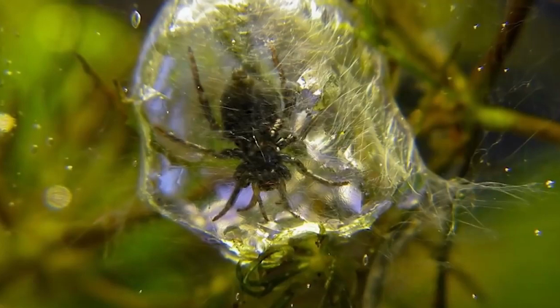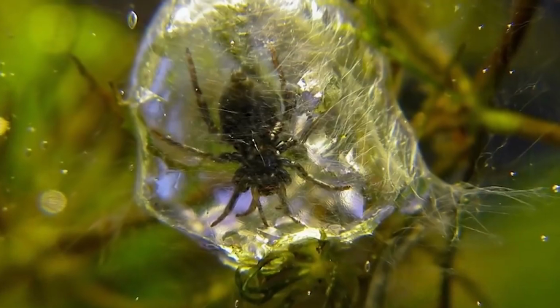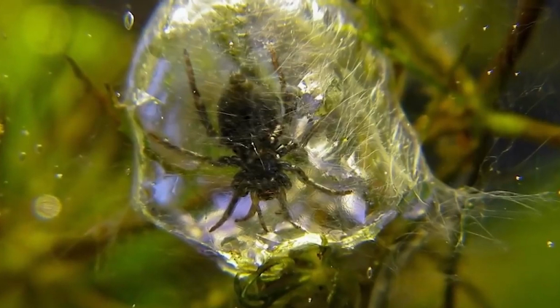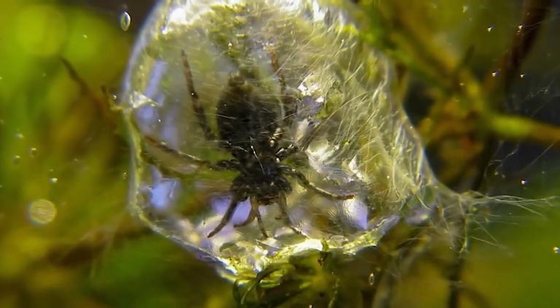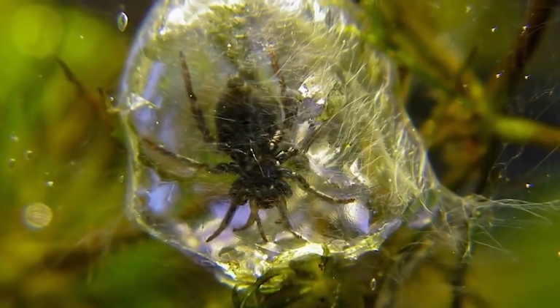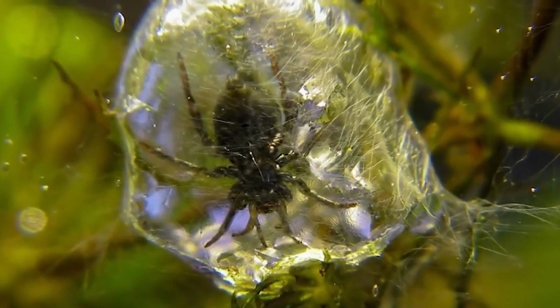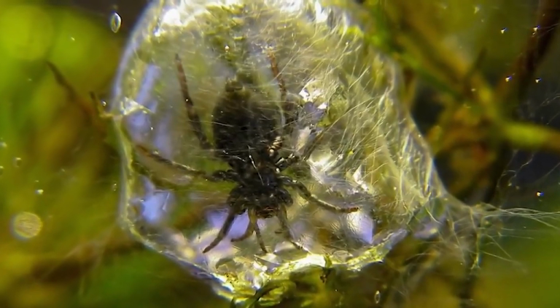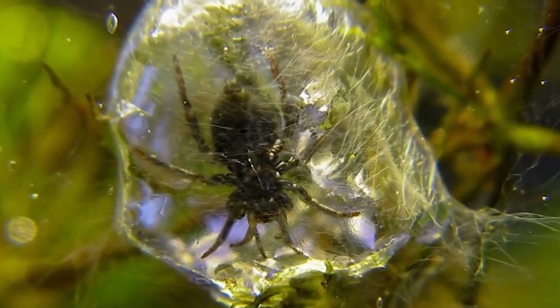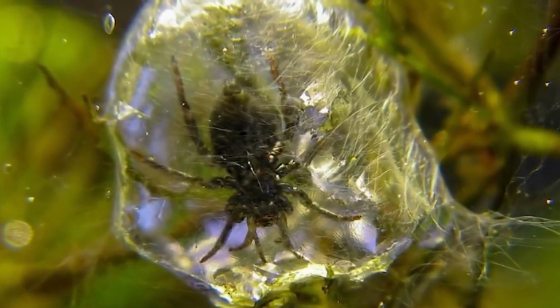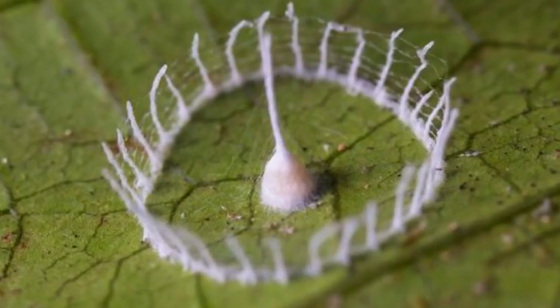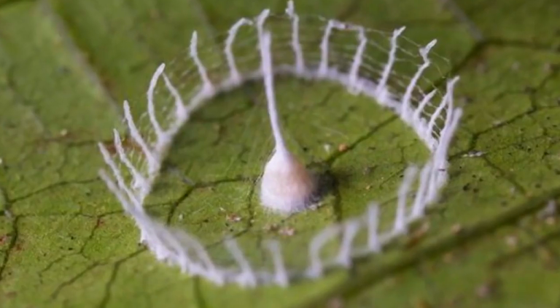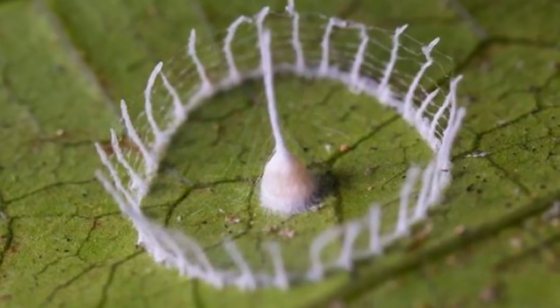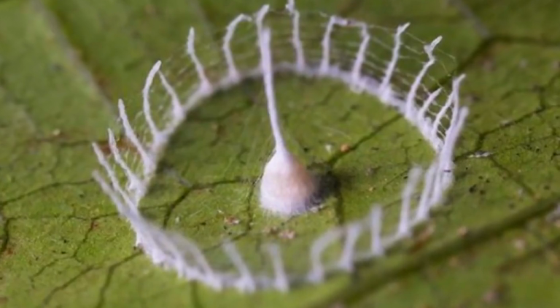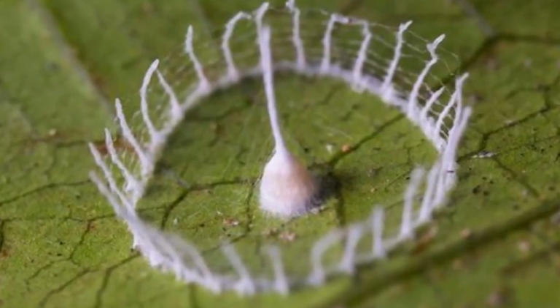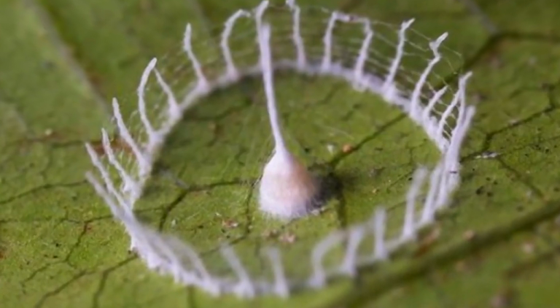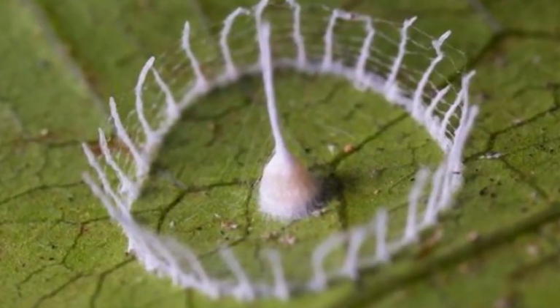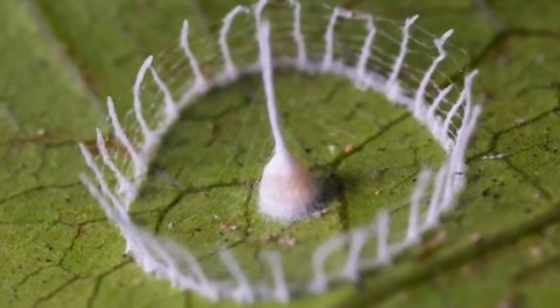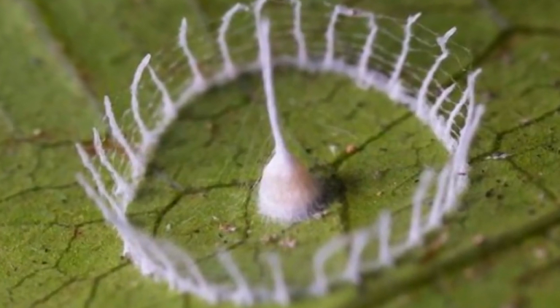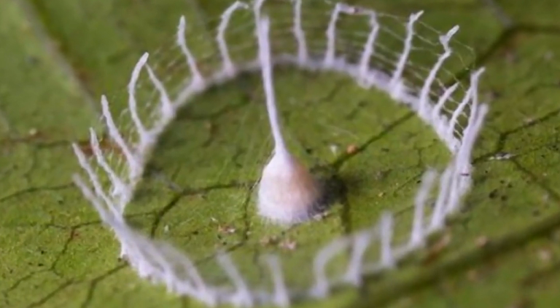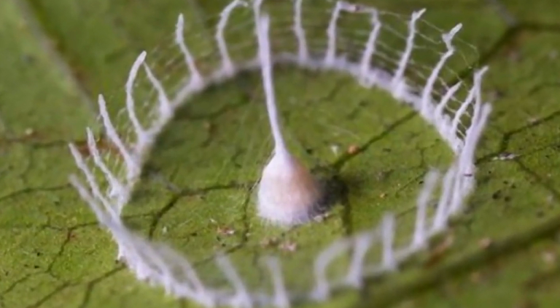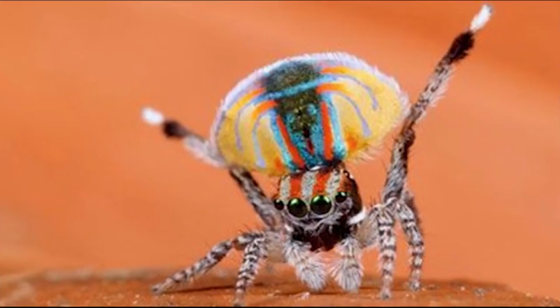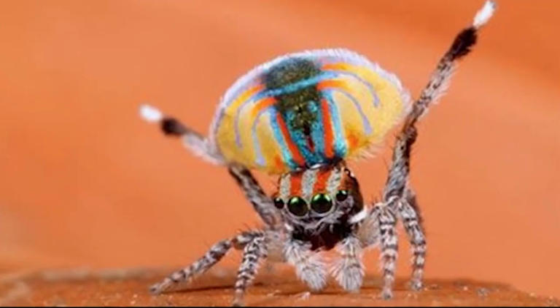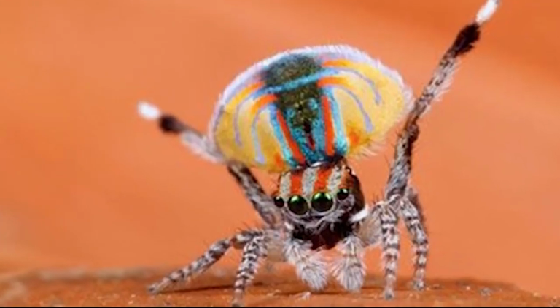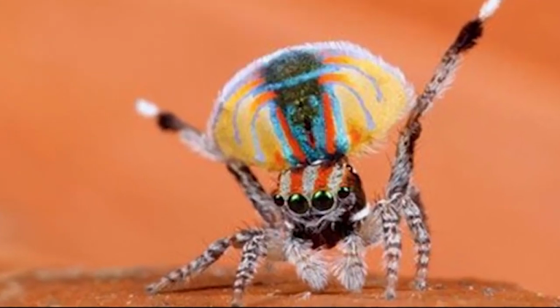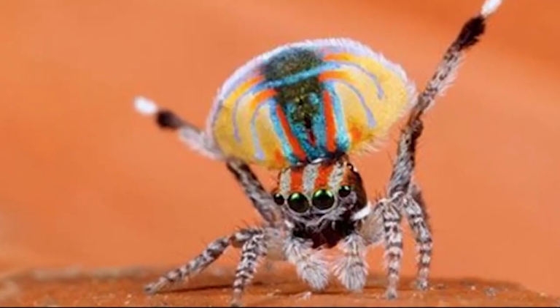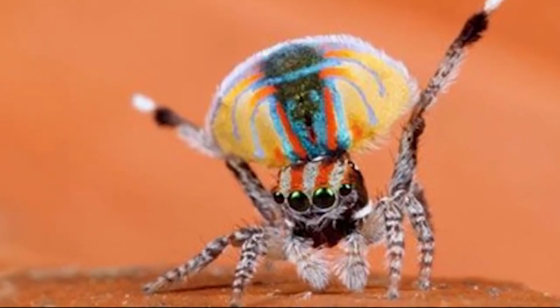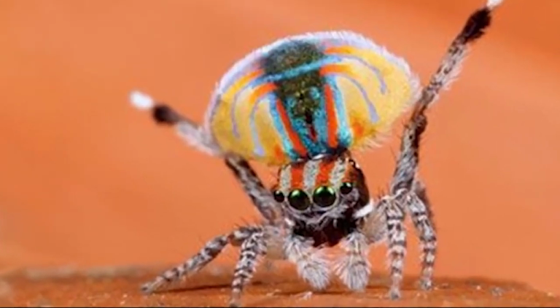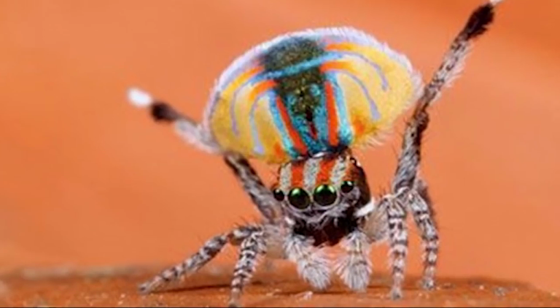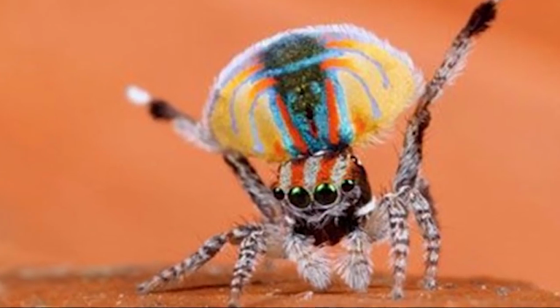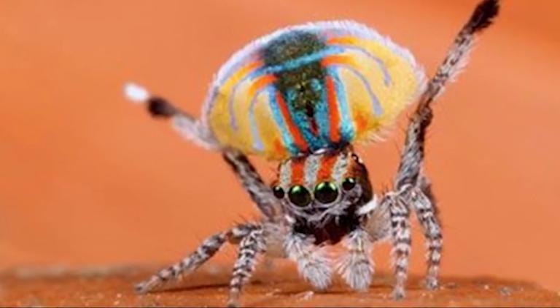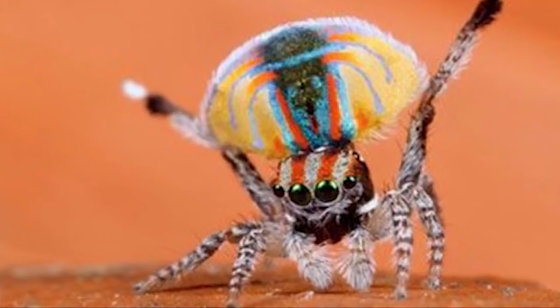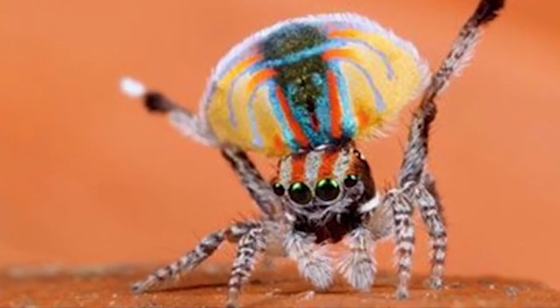From living underwater to building architectural marvels, here are 10 of the coolest spiders on Earth!